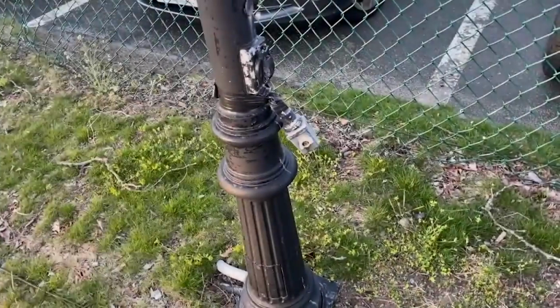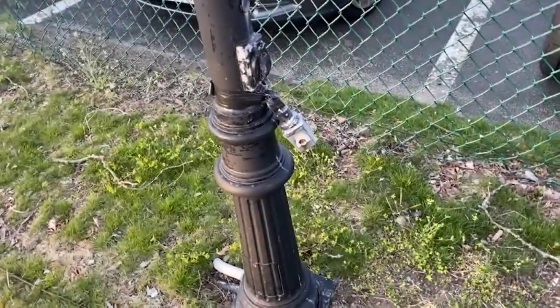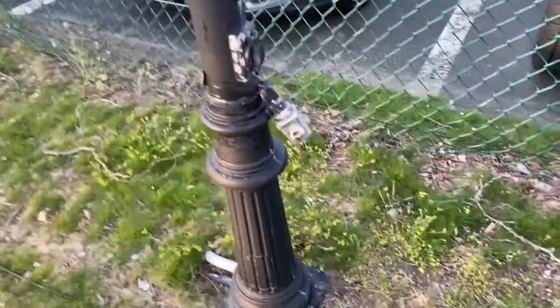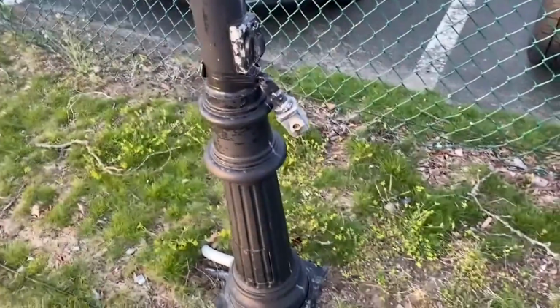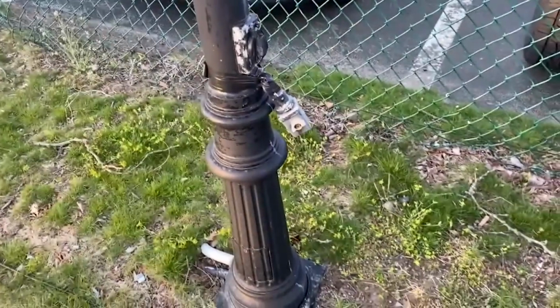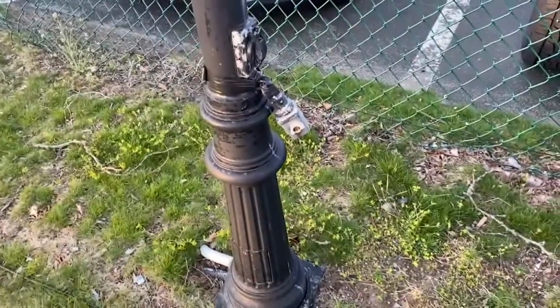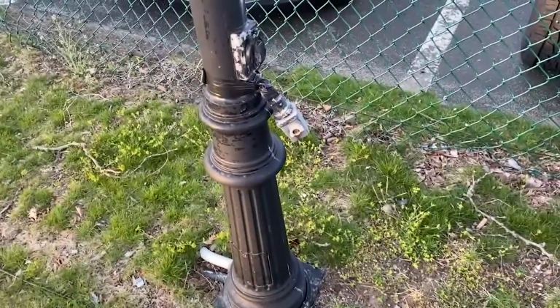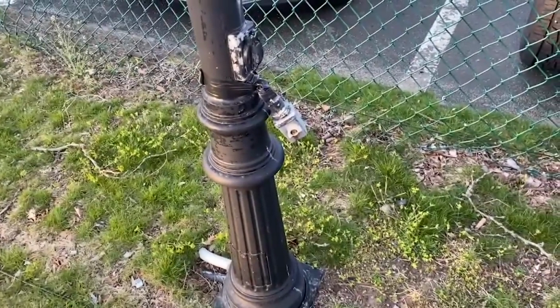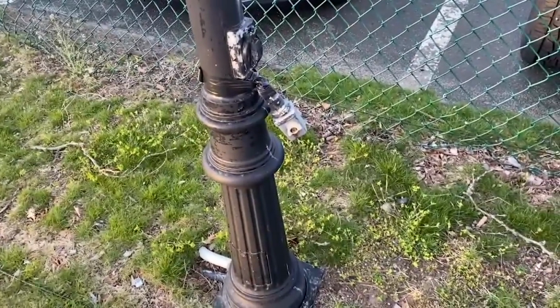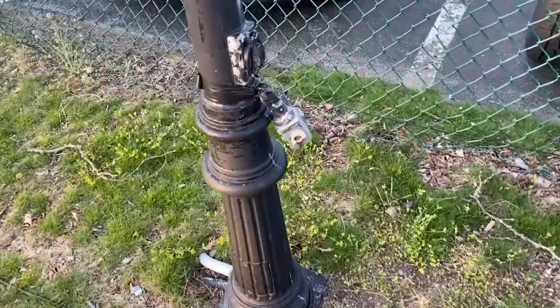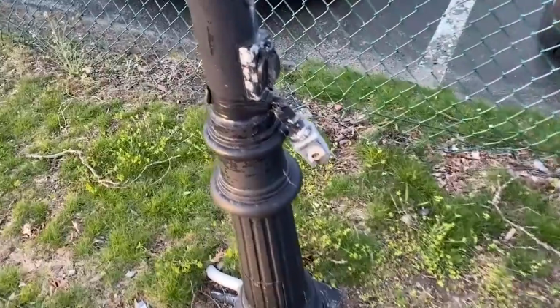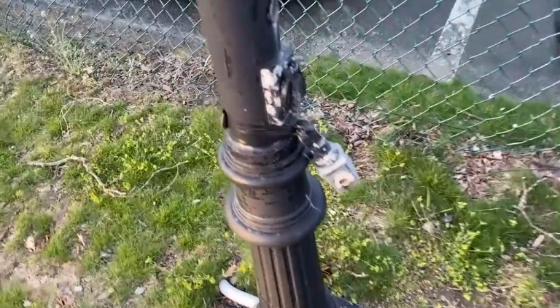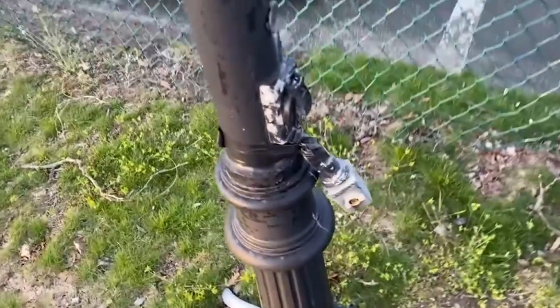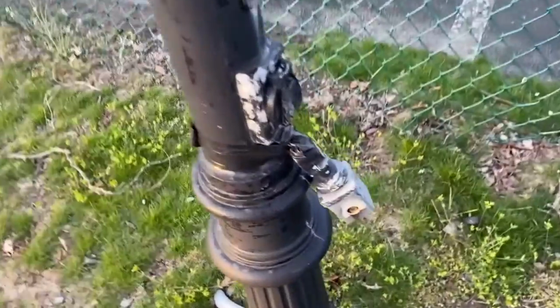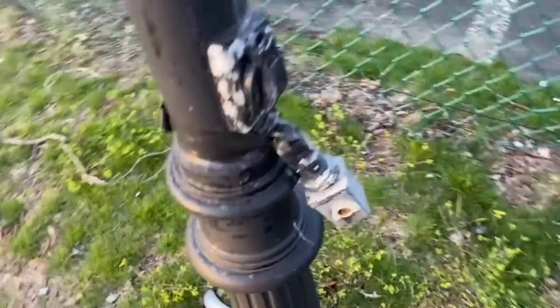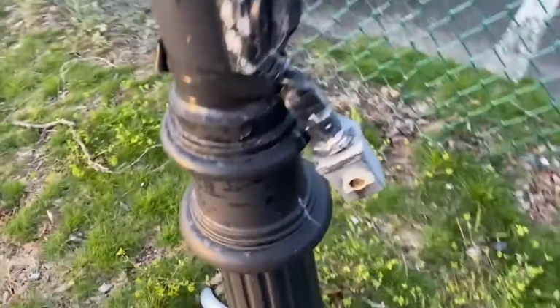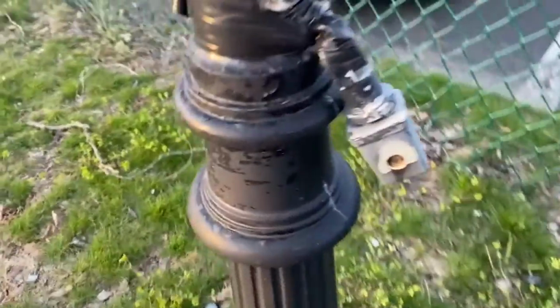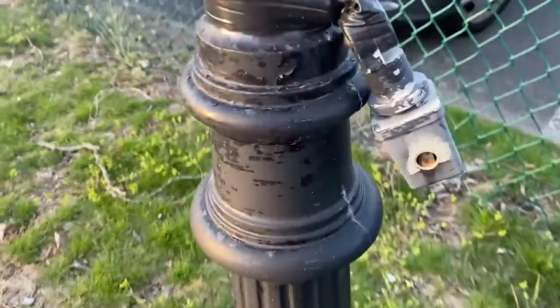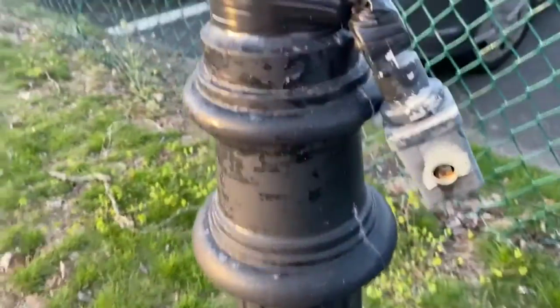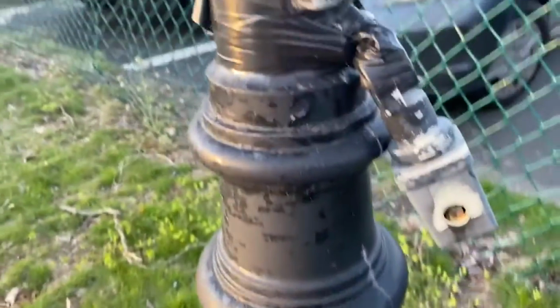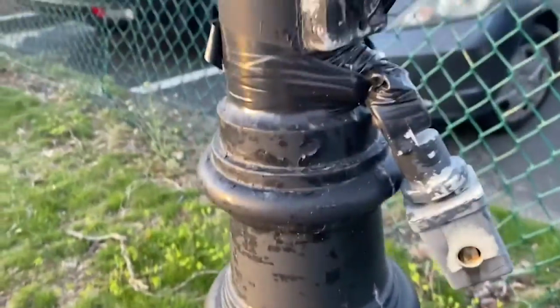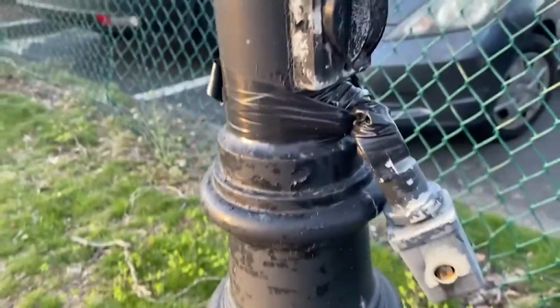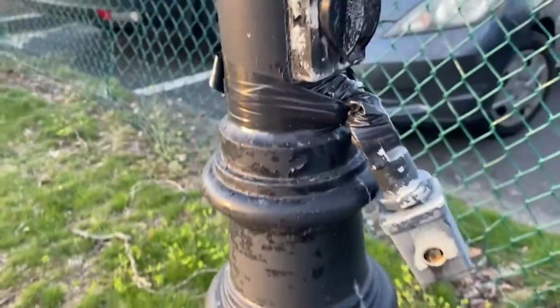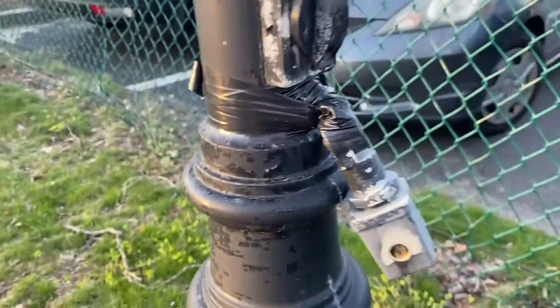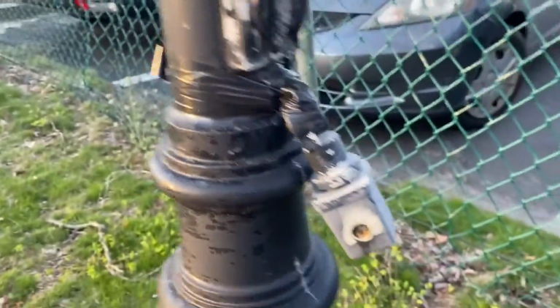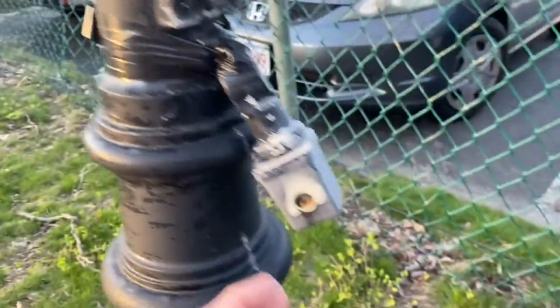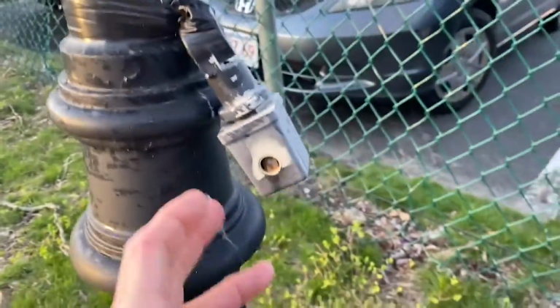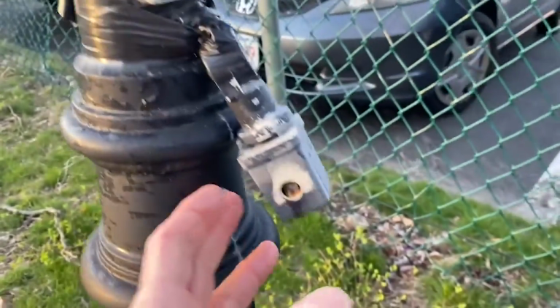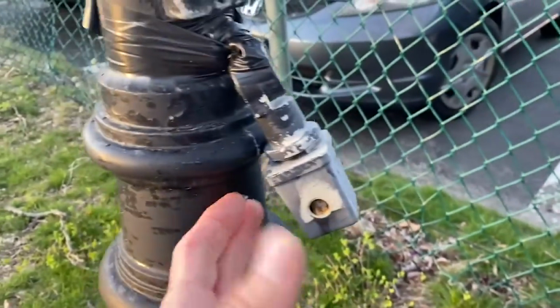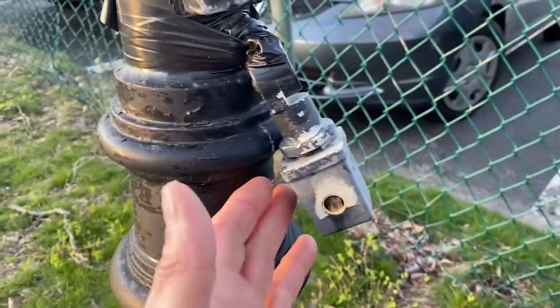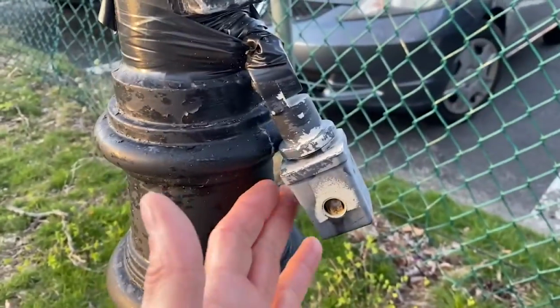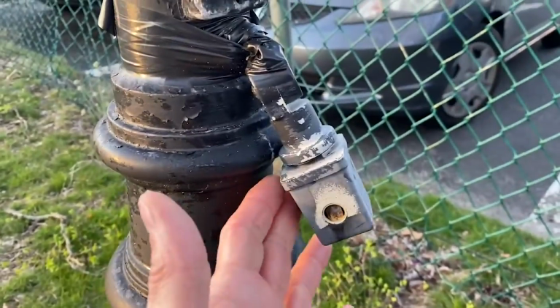Hello, this is Russell Blank, NEC consultant, and welcome to Moving Violations. Check this out.